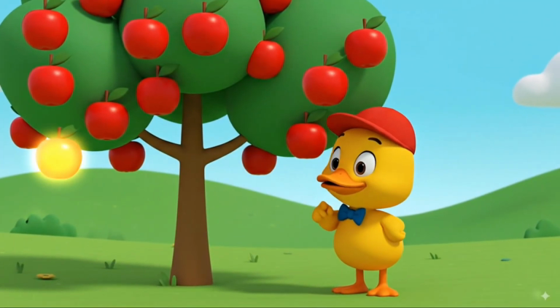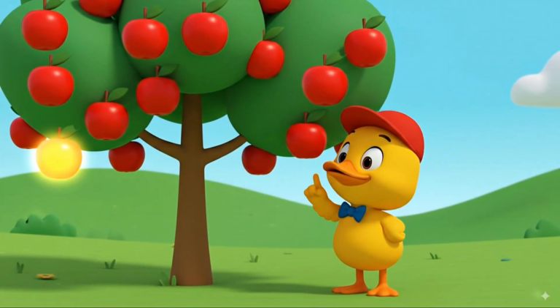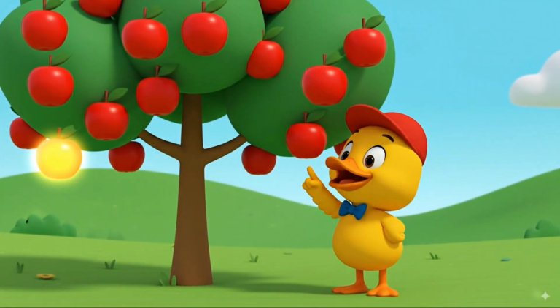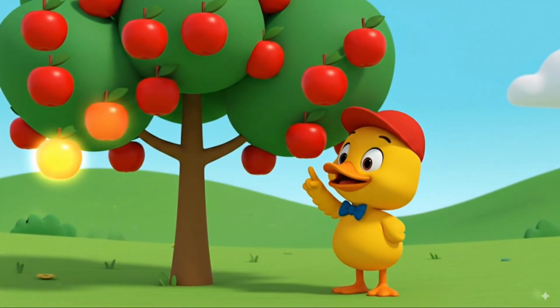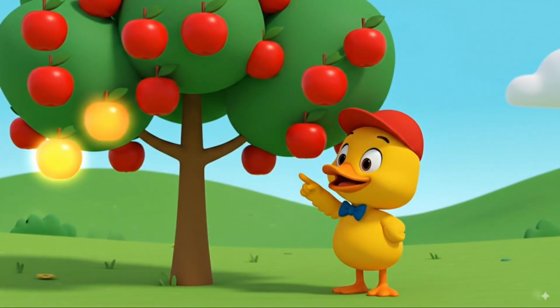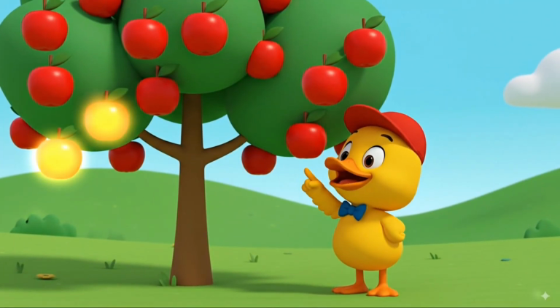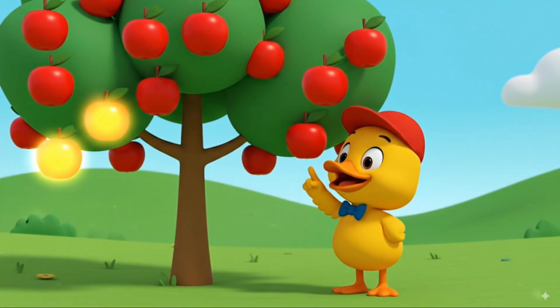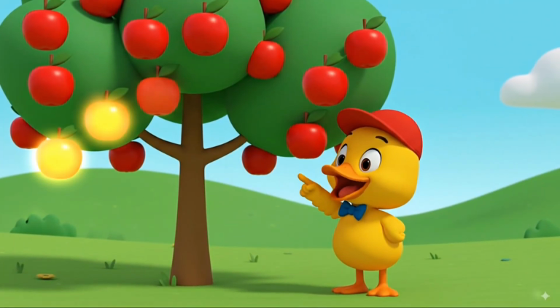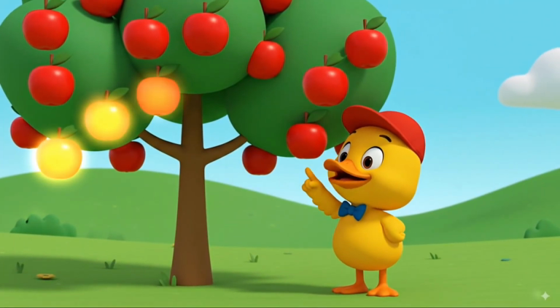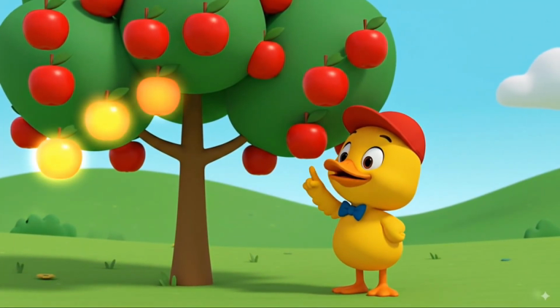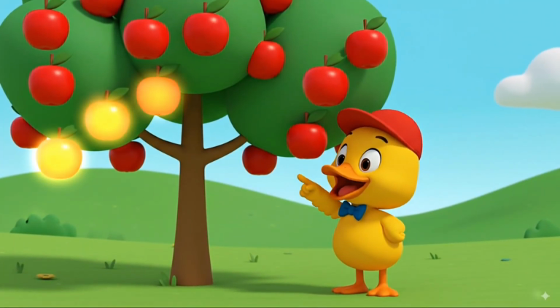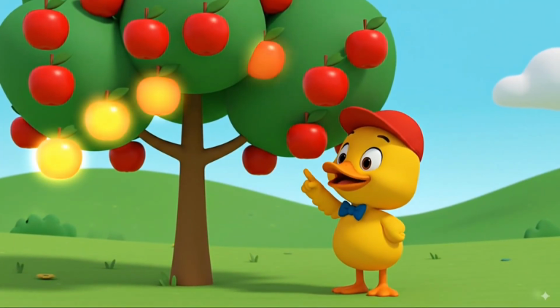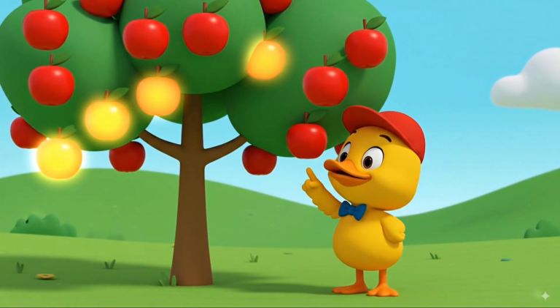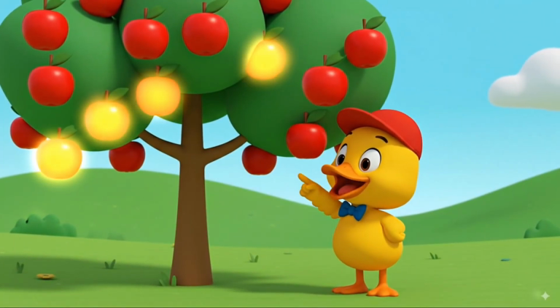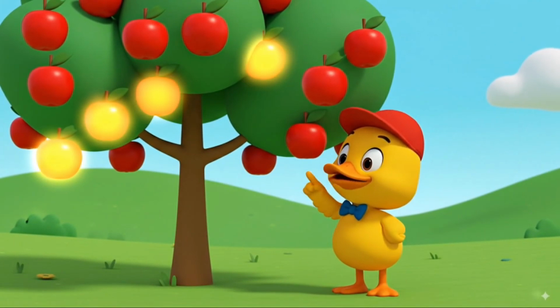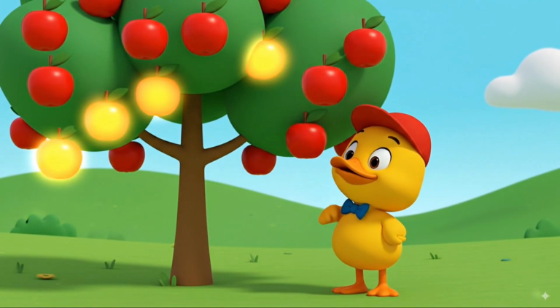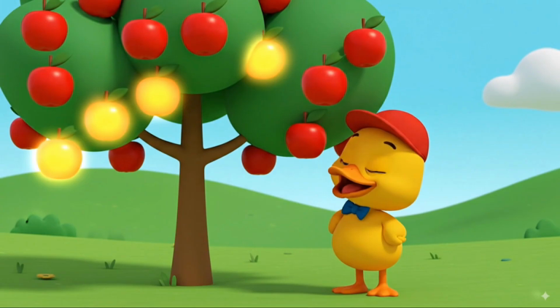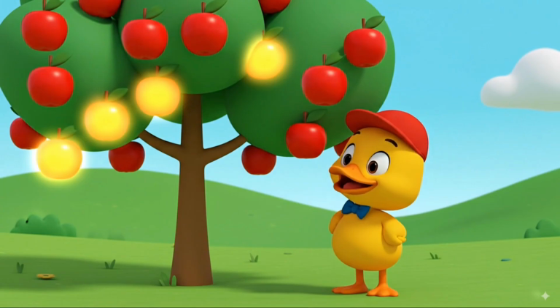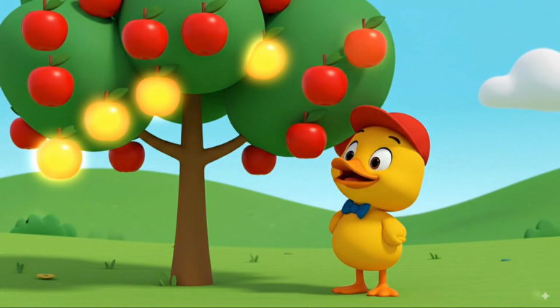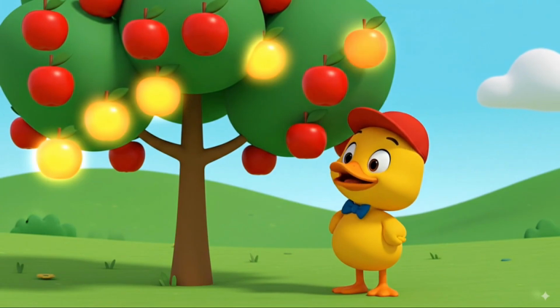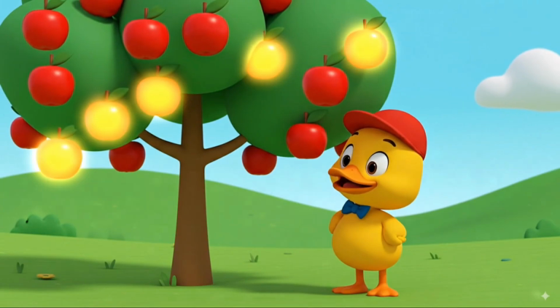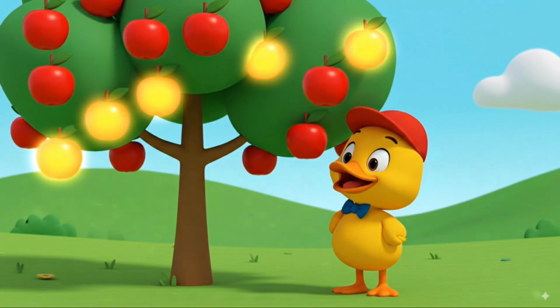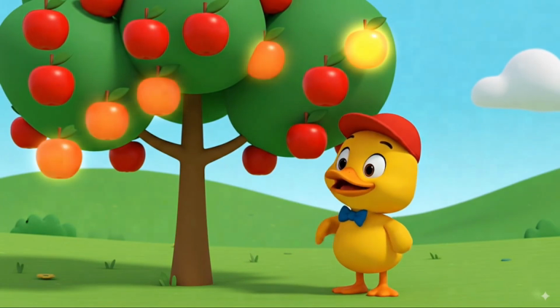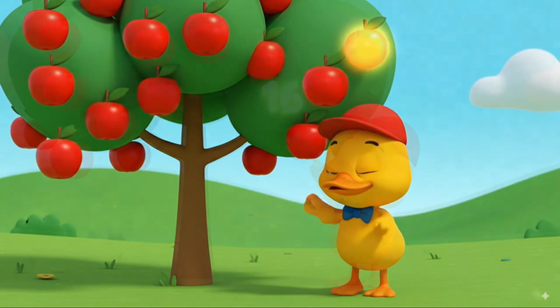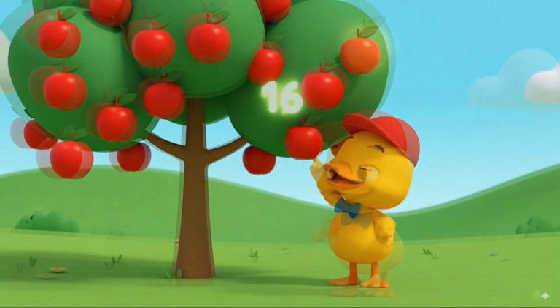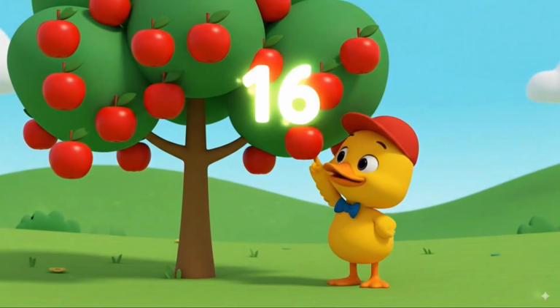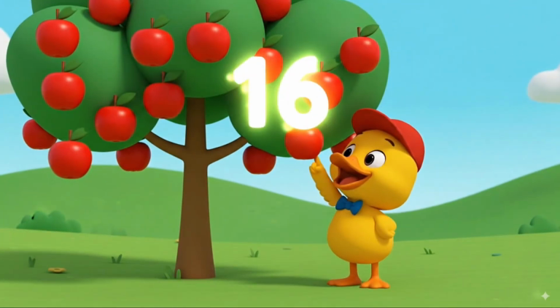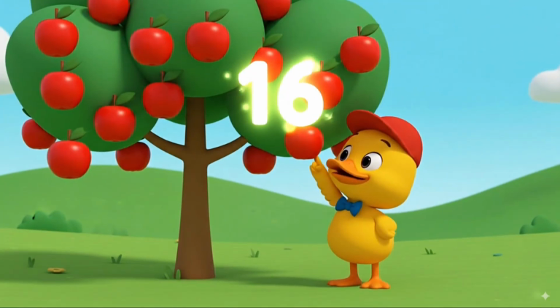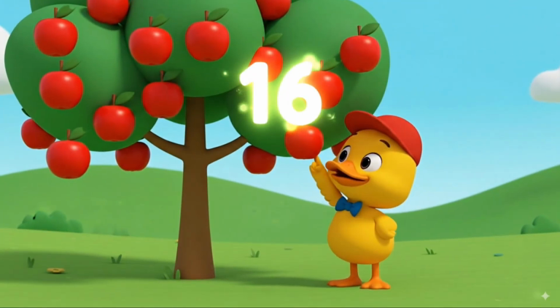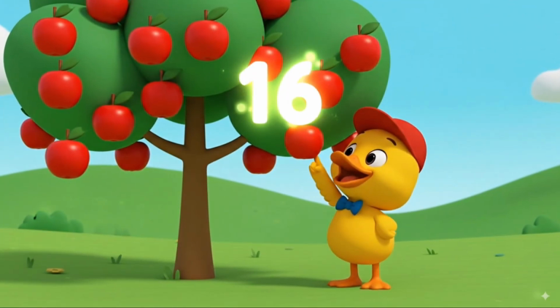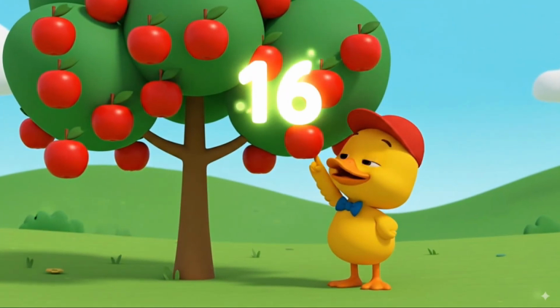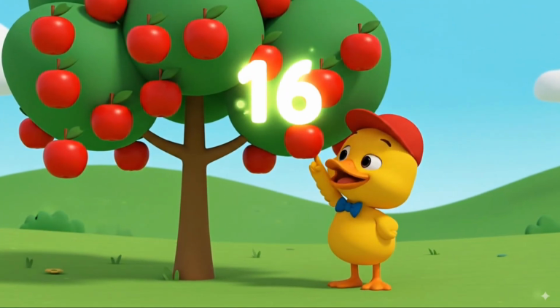Two, four, six, eight, ten, twelve, fourteen, sixteen. That makes sixteen apples.